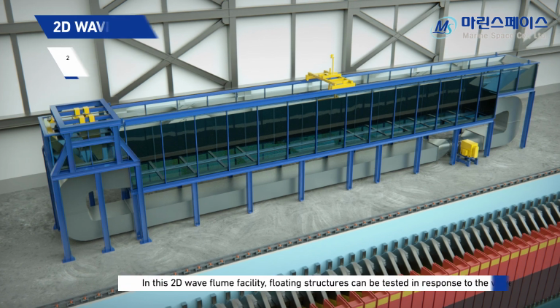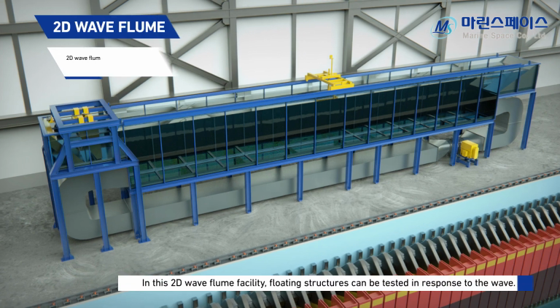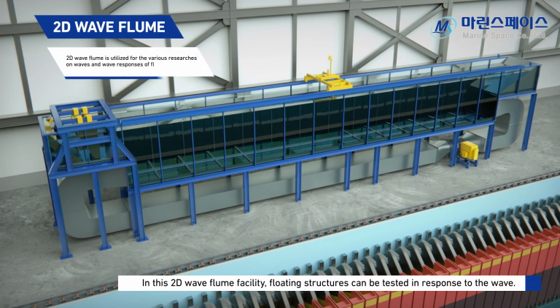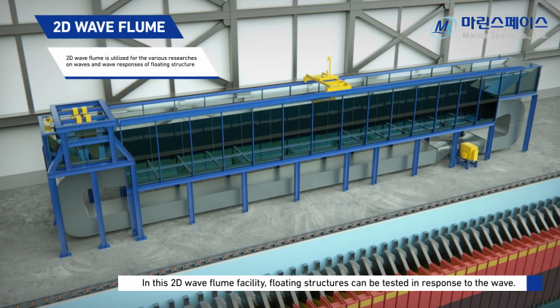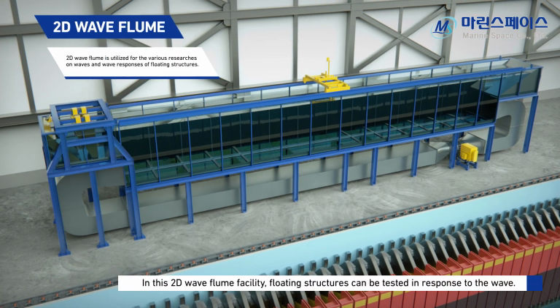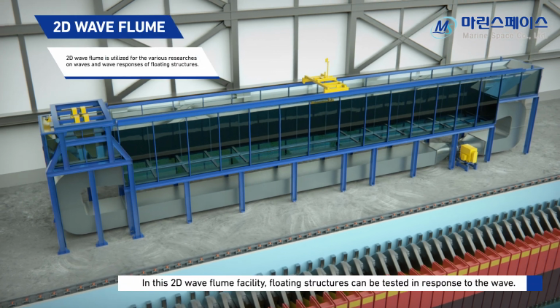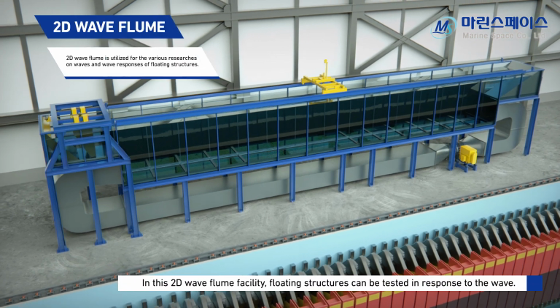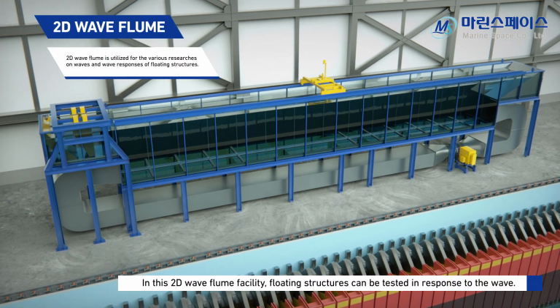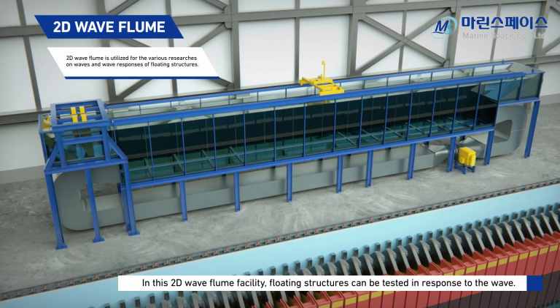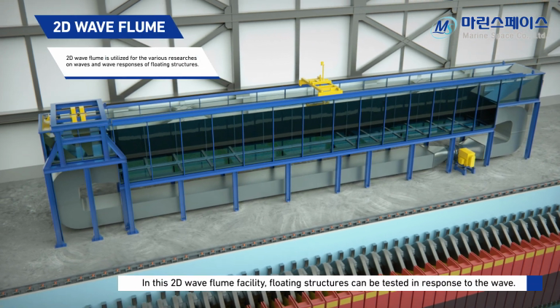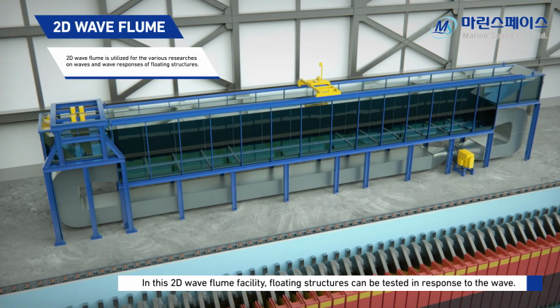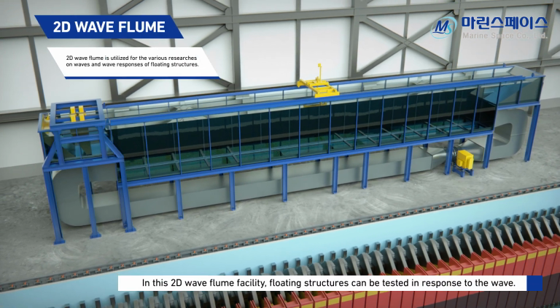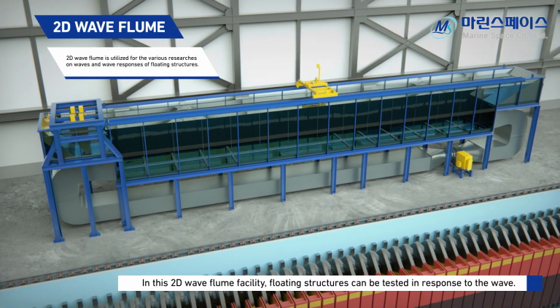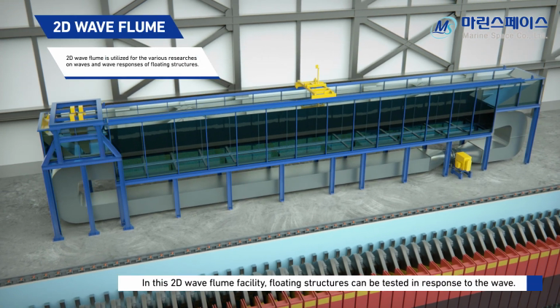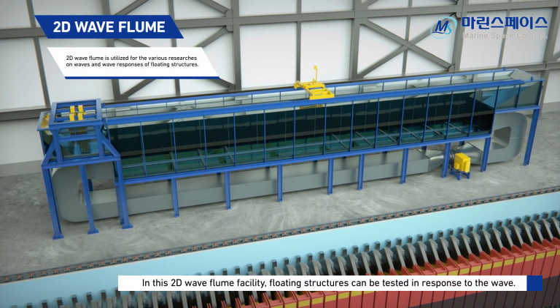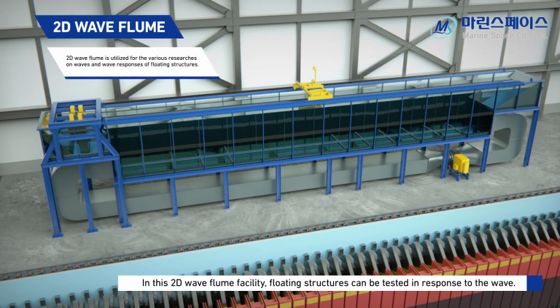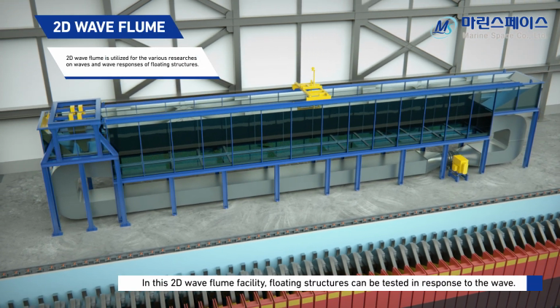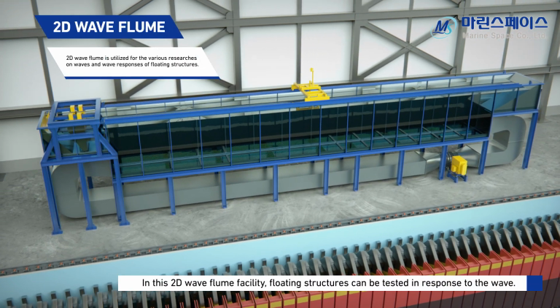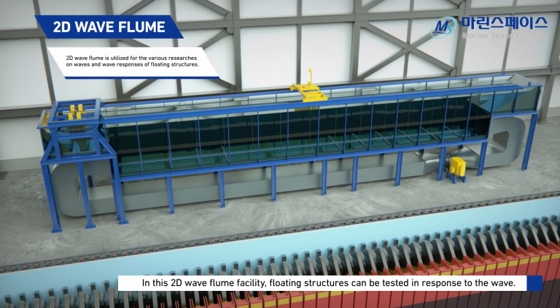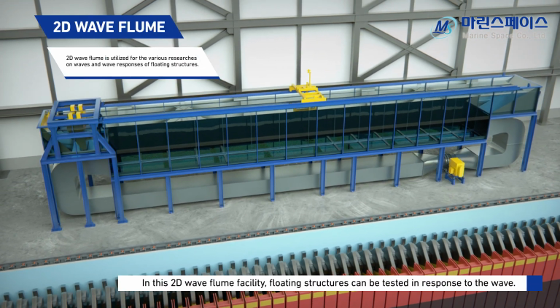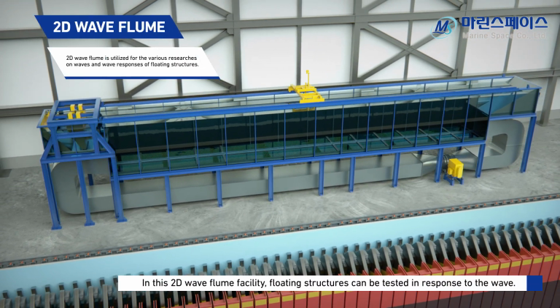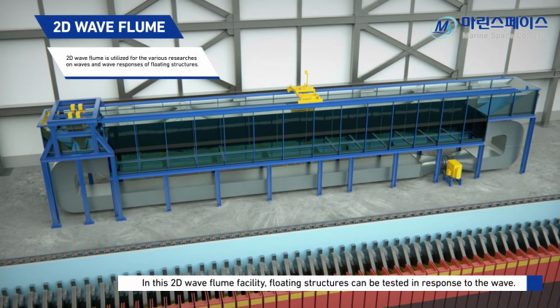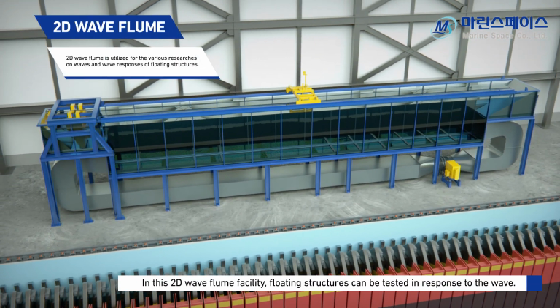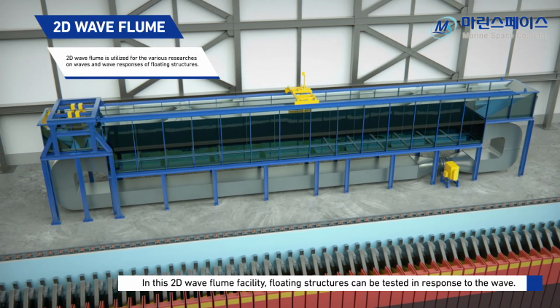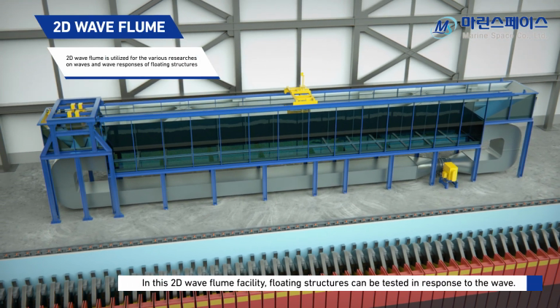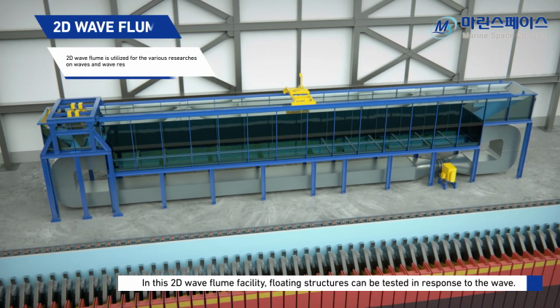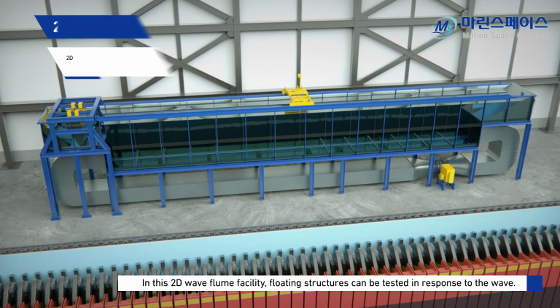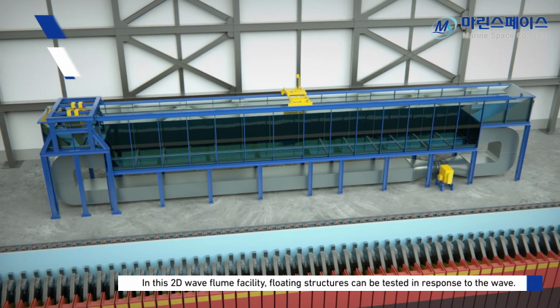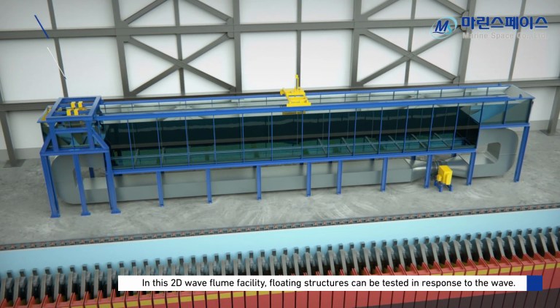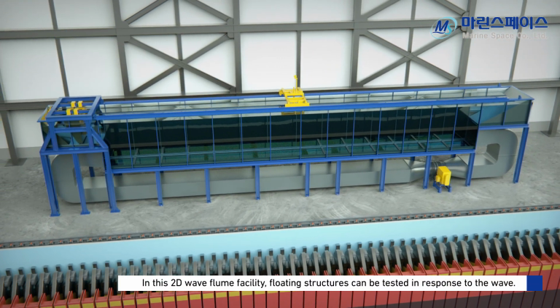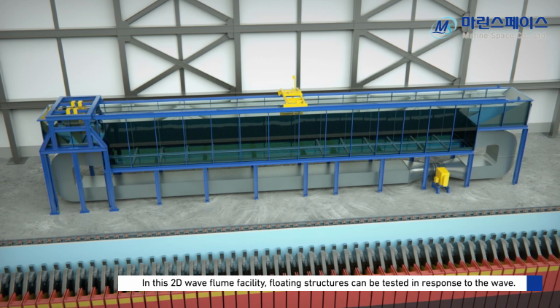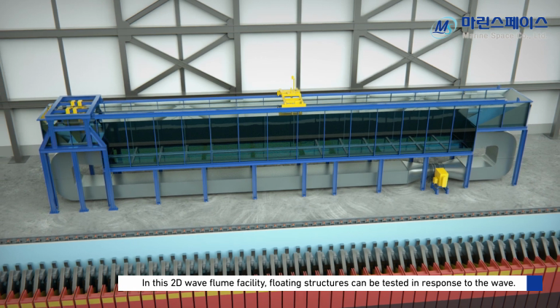In this 2D wave flume facility, floating structures can be tested in response to the wave.